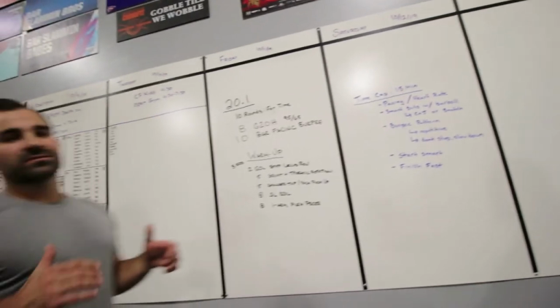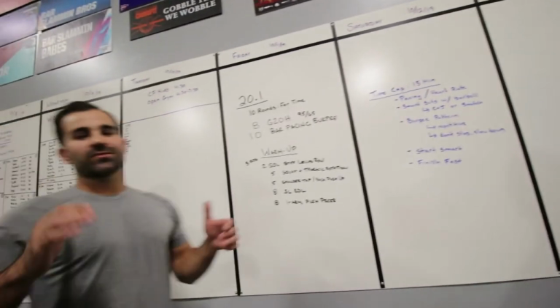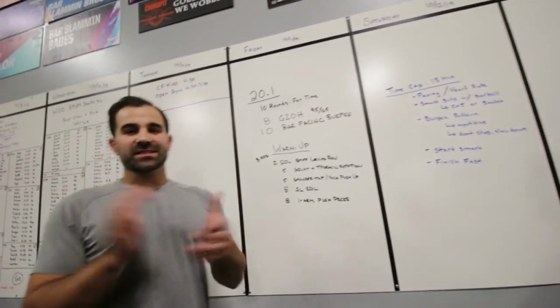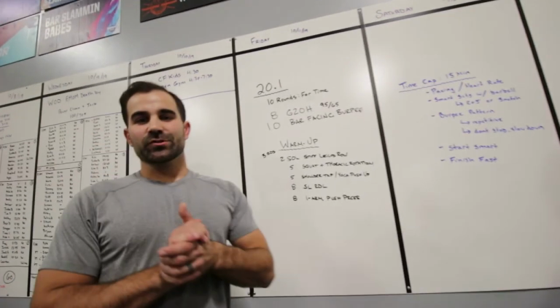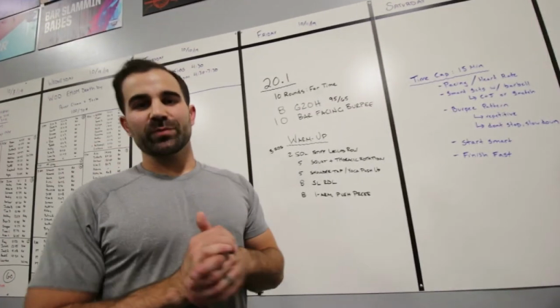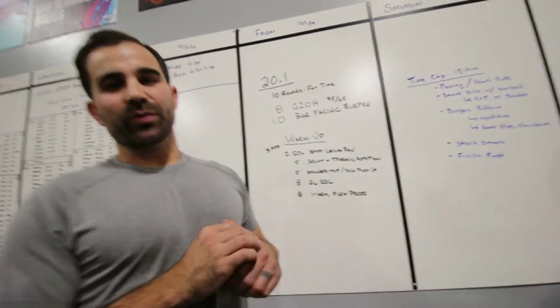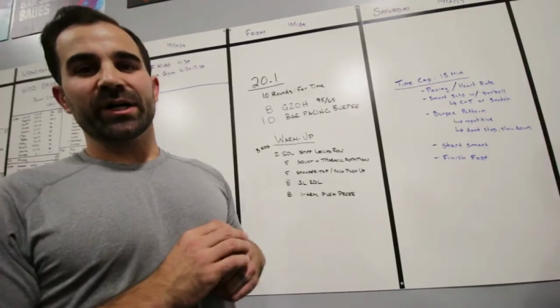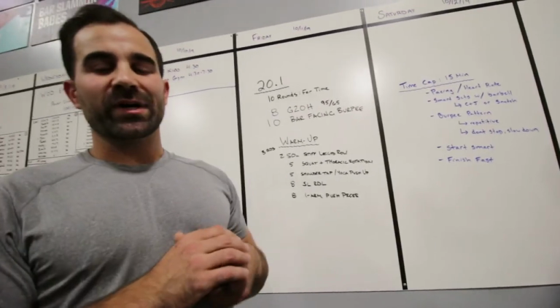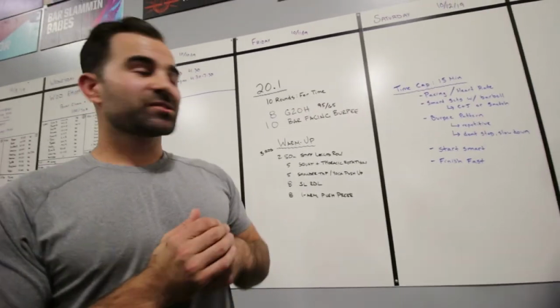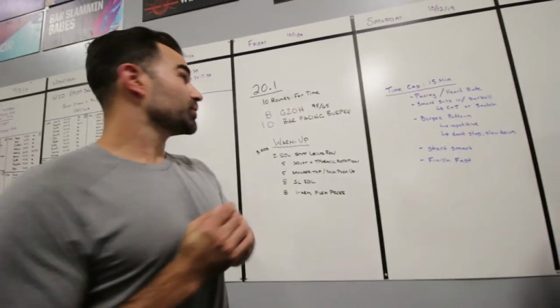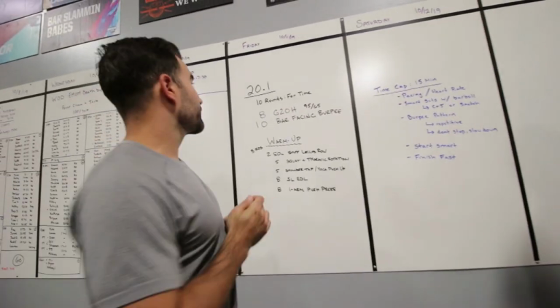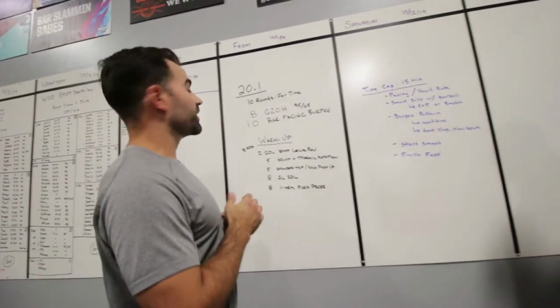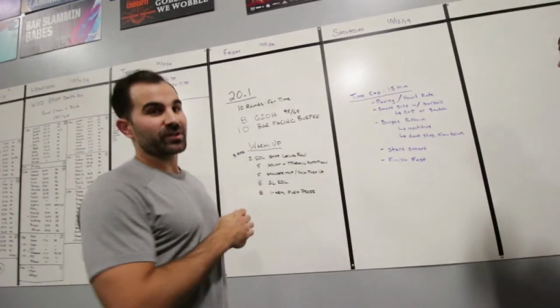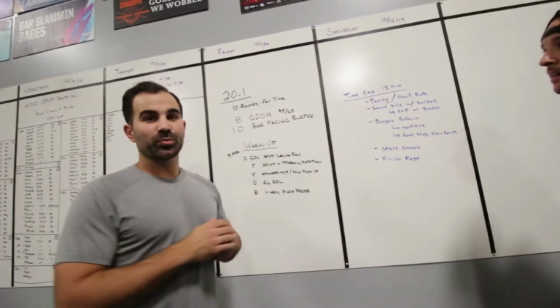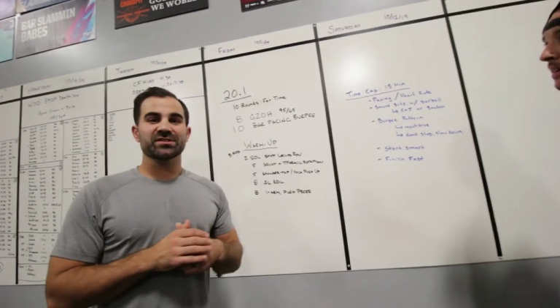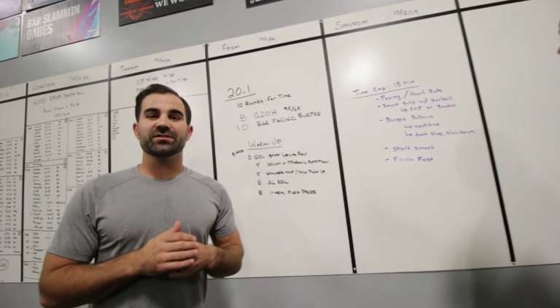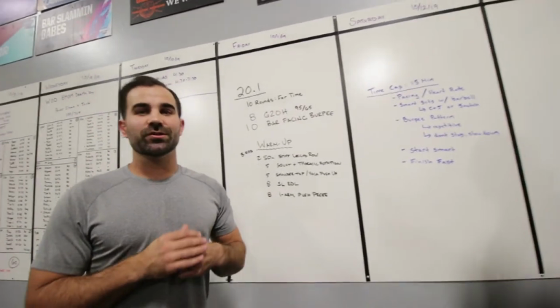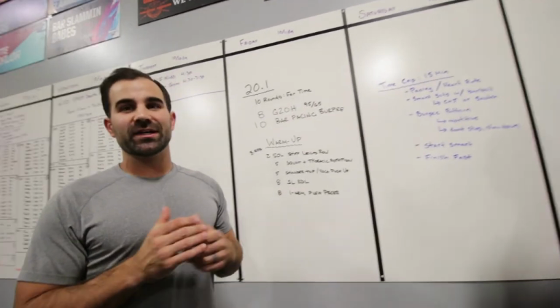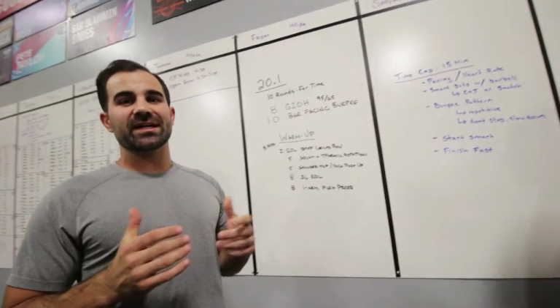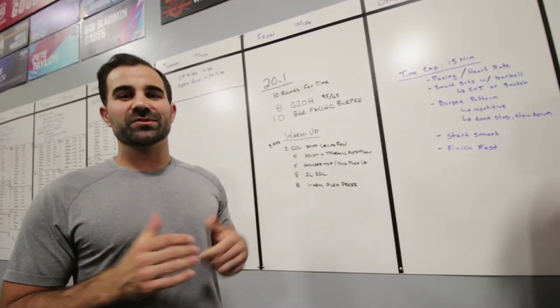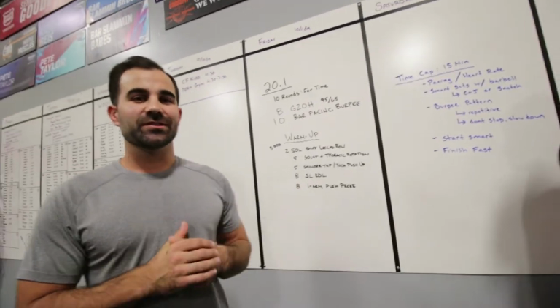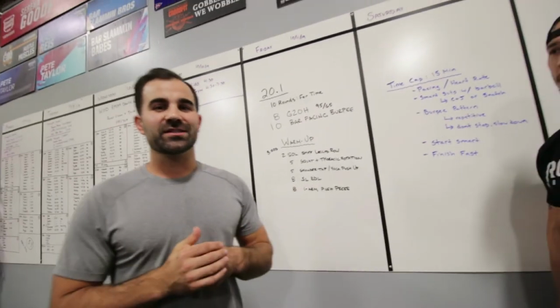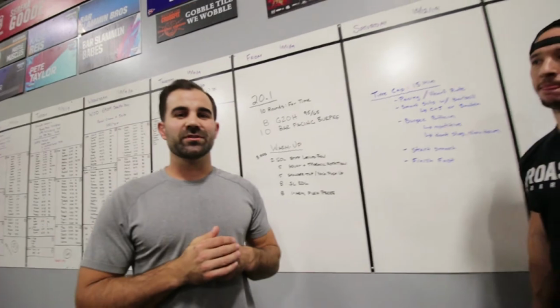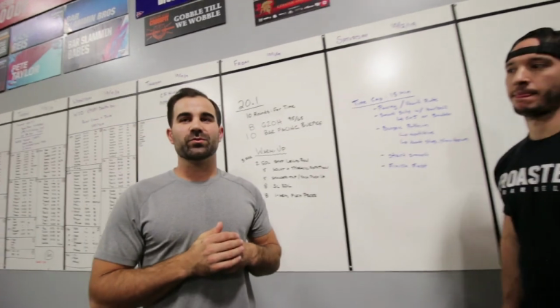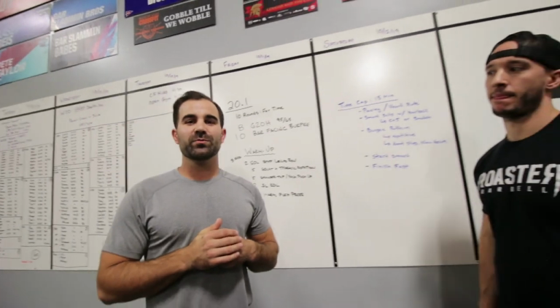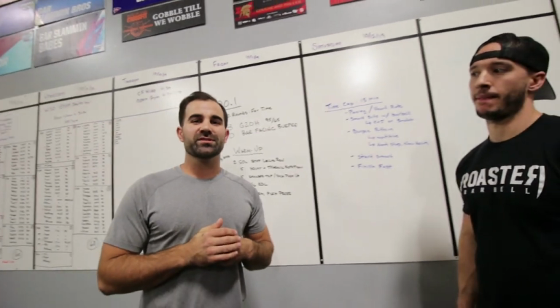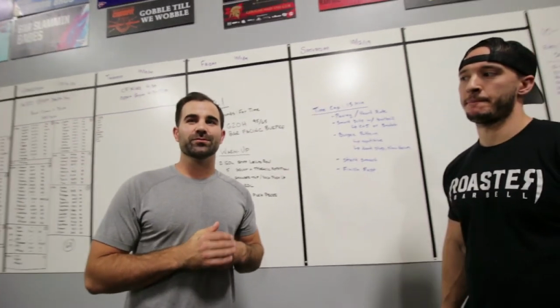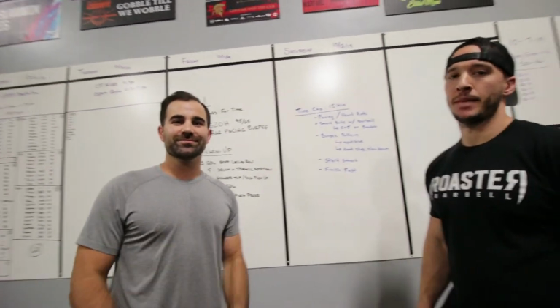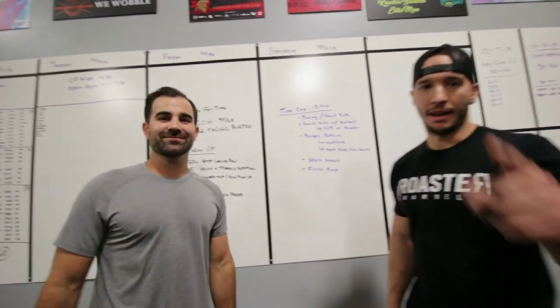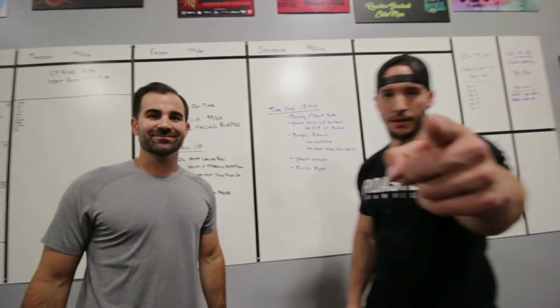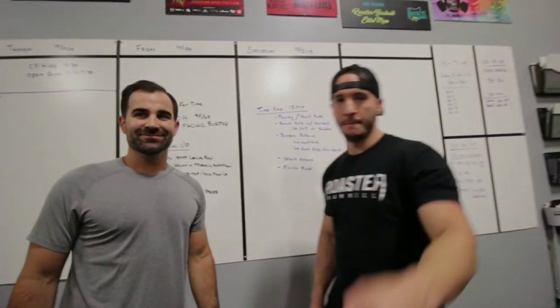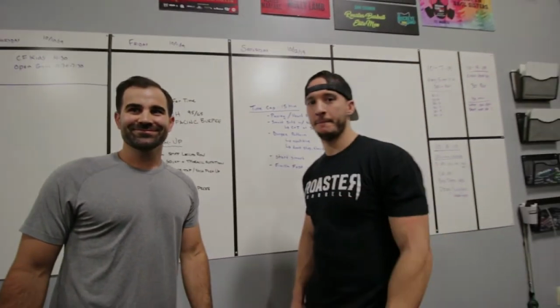That's it for 20.1, round two of the CrossFit Open this year. Good luck, and we'll see you next week for 20.2 — have fun!